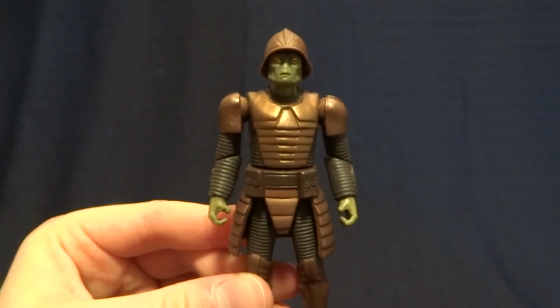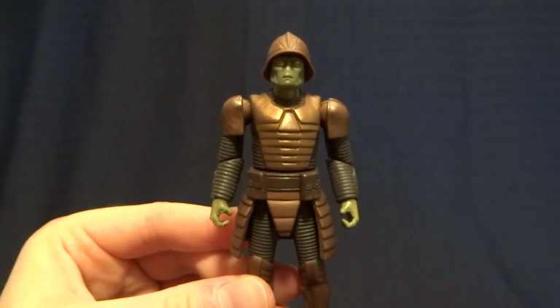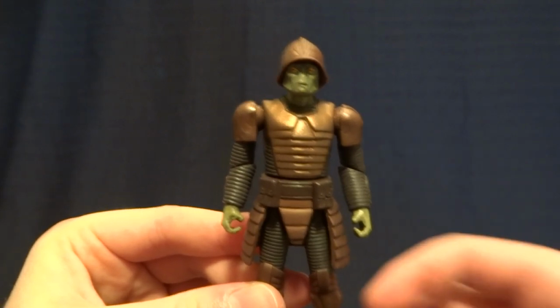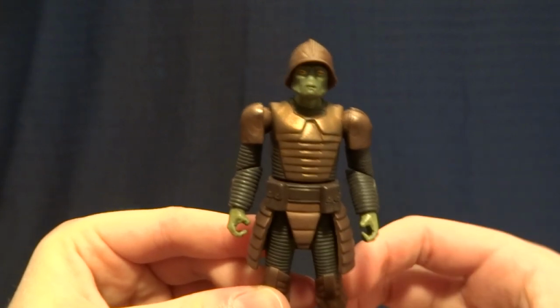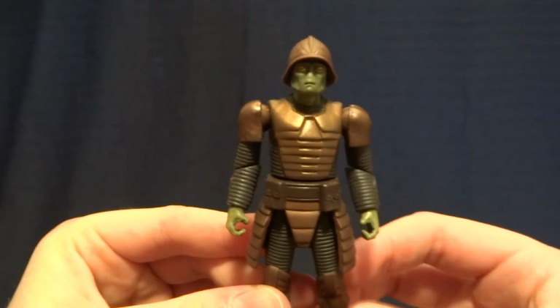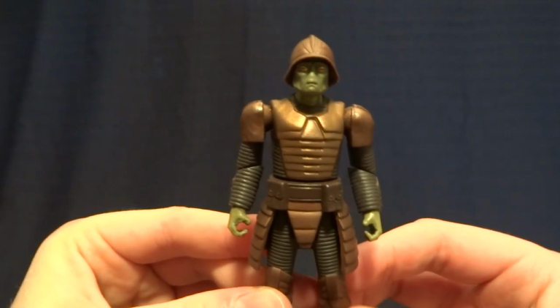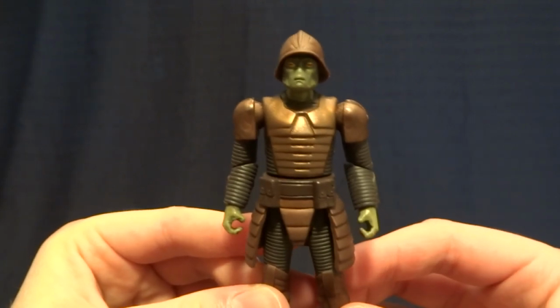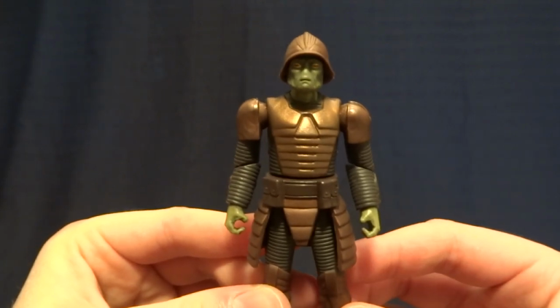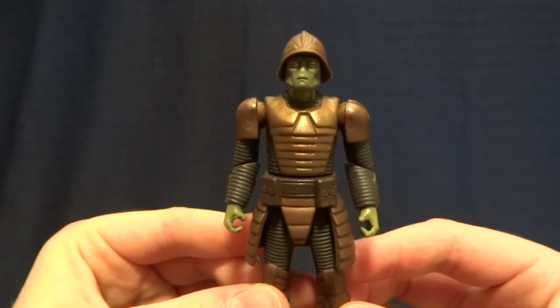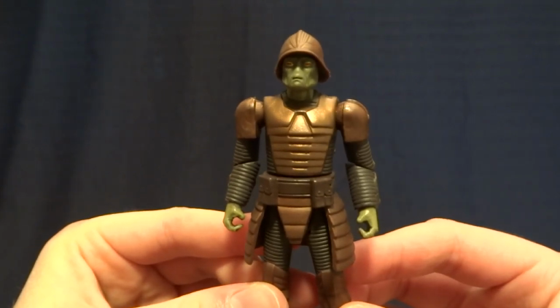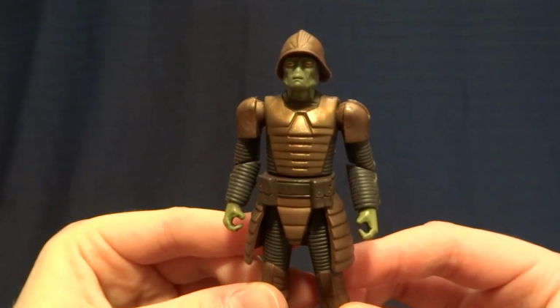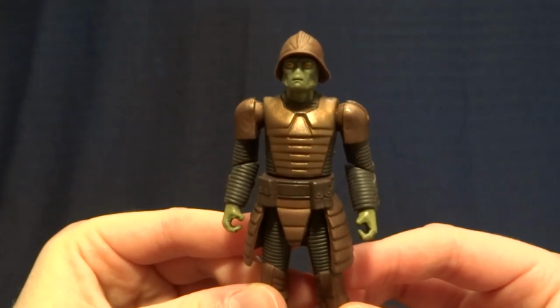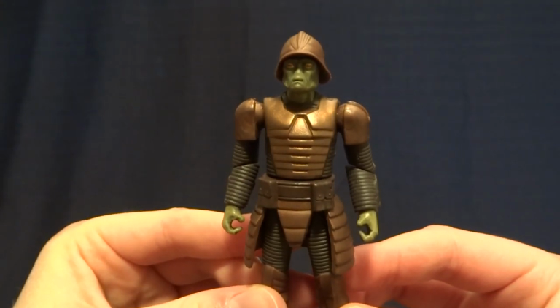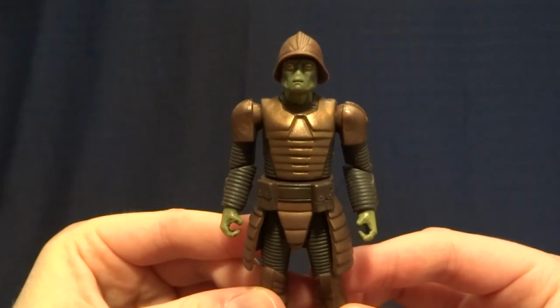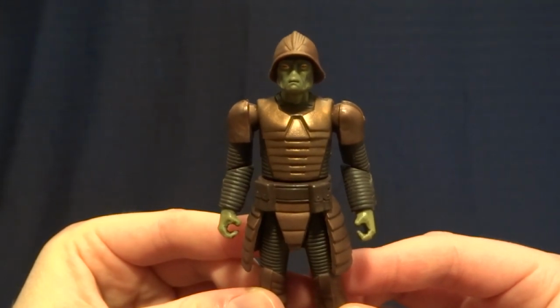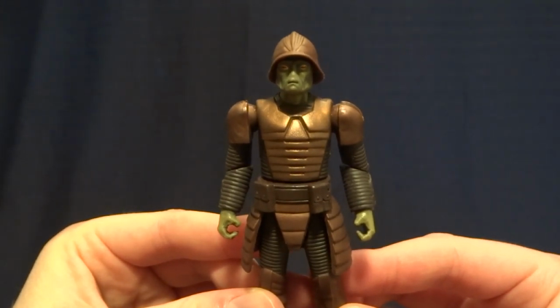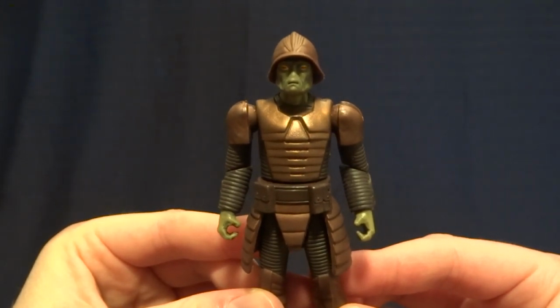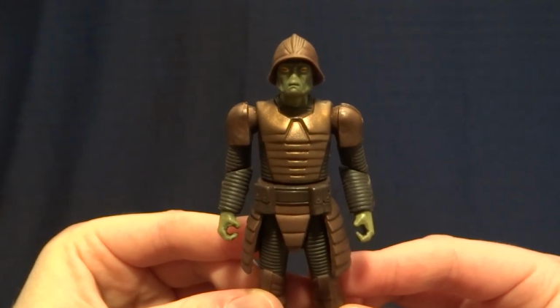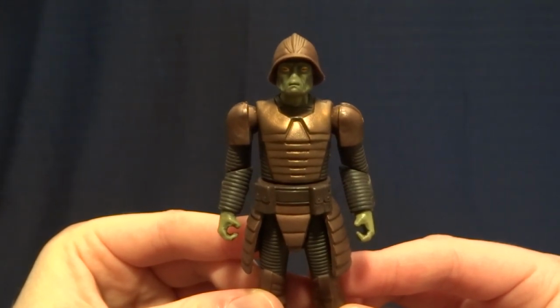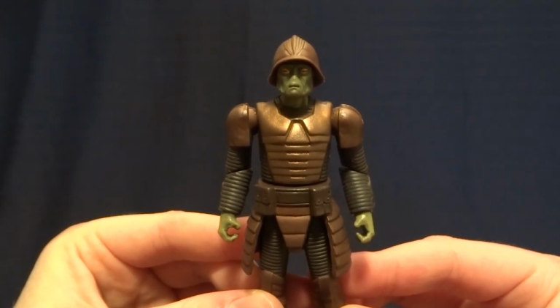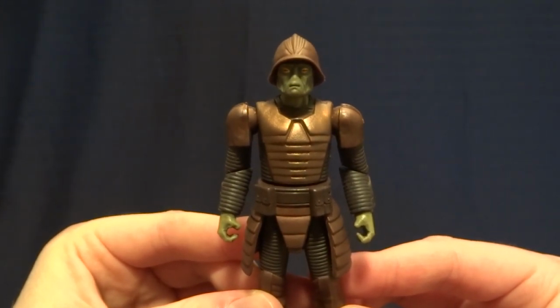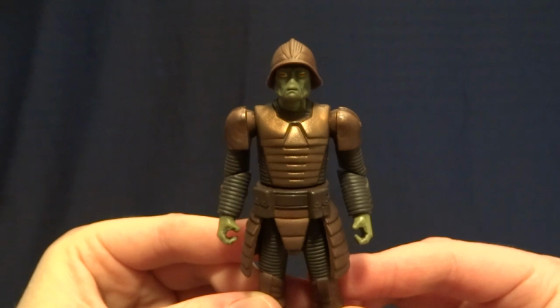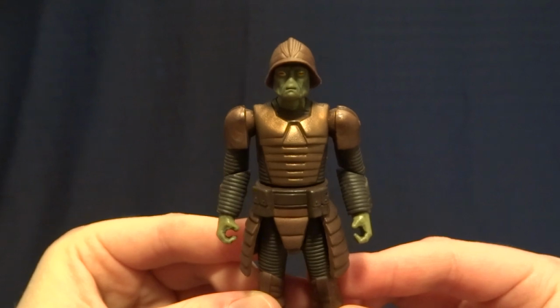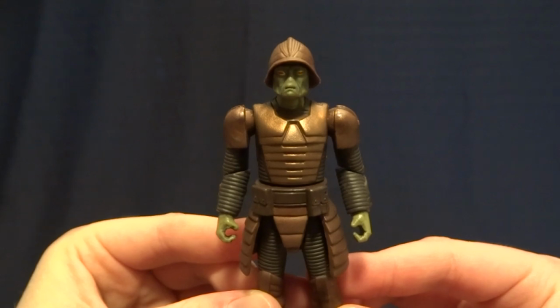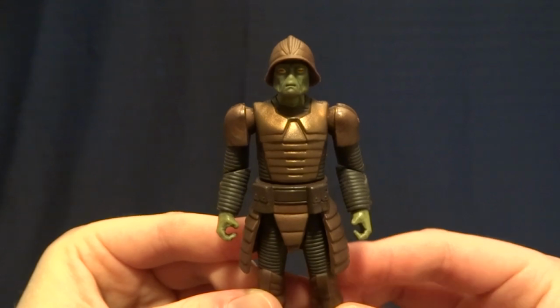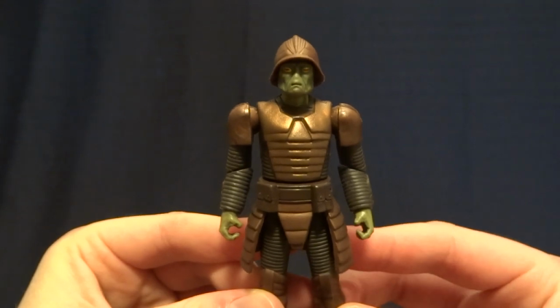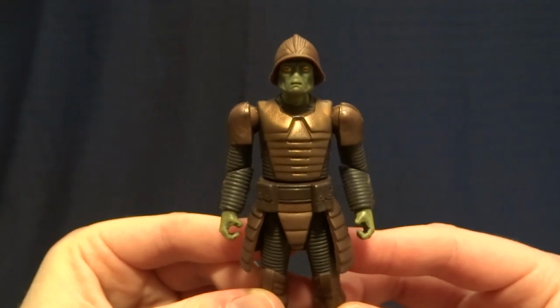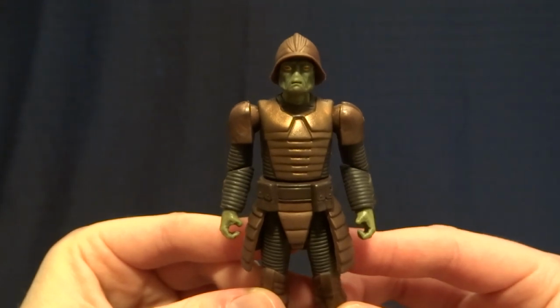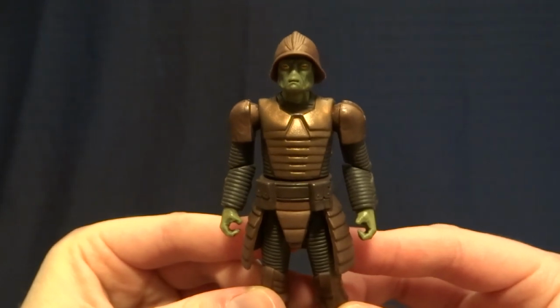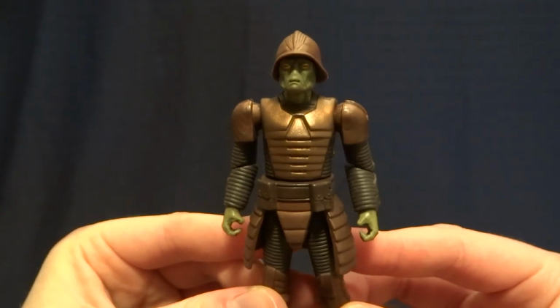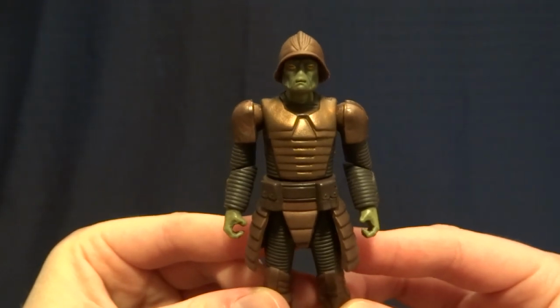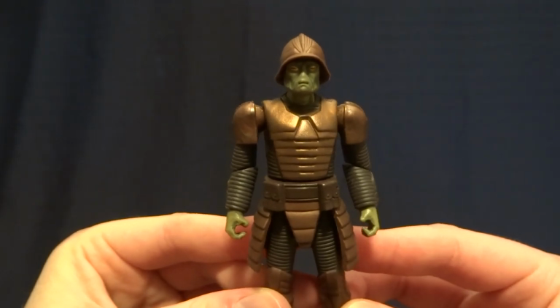Hey guys, what's up? It's Rygar the Destroyer, and today we're going to be taking a look at the Pneumodian Warrior from the Revenge of the Sith line.